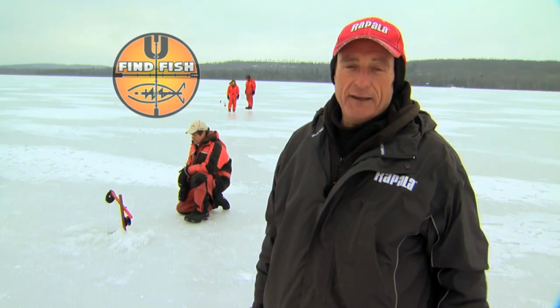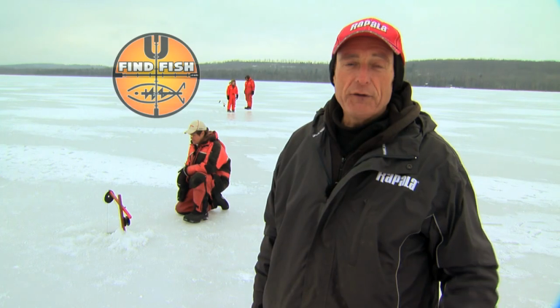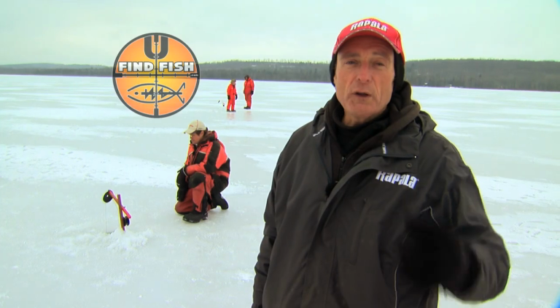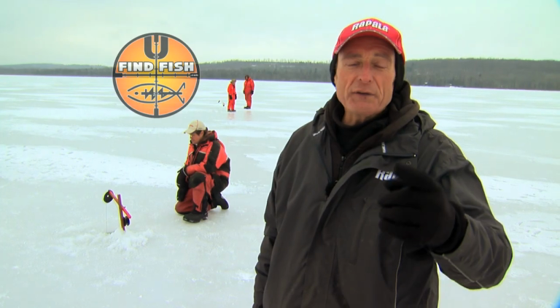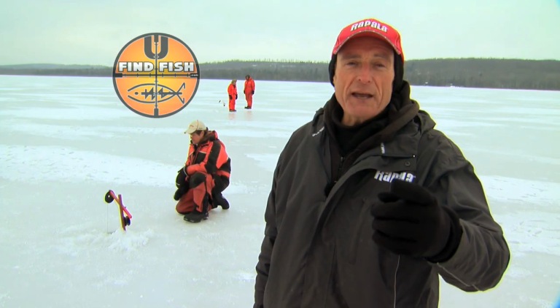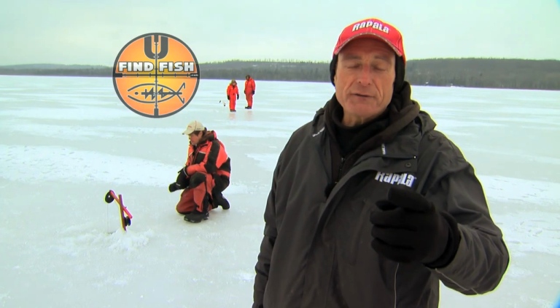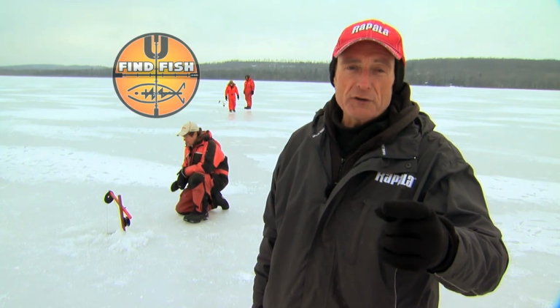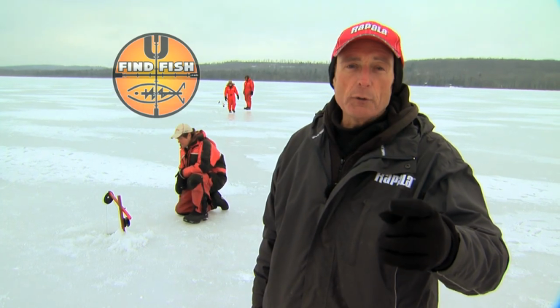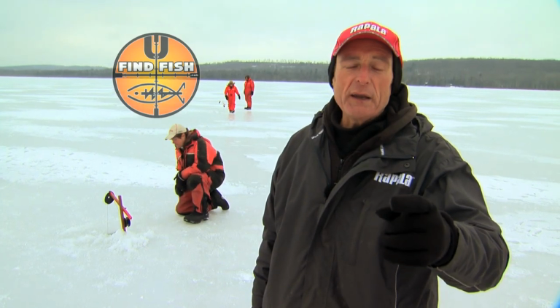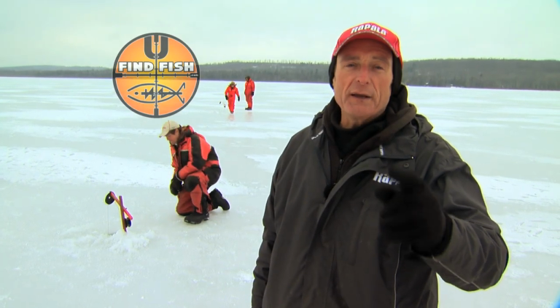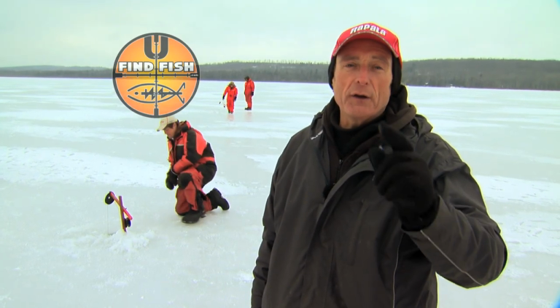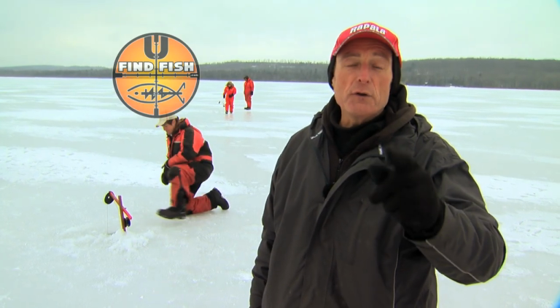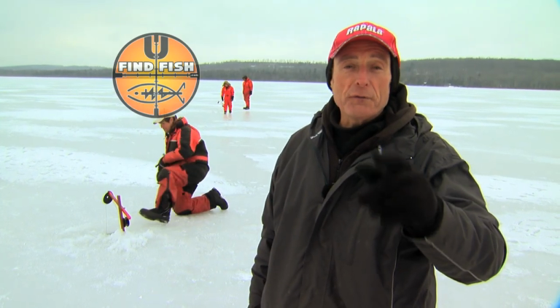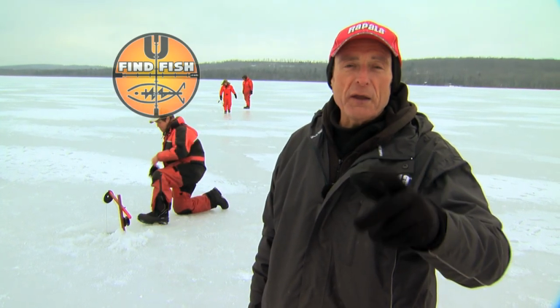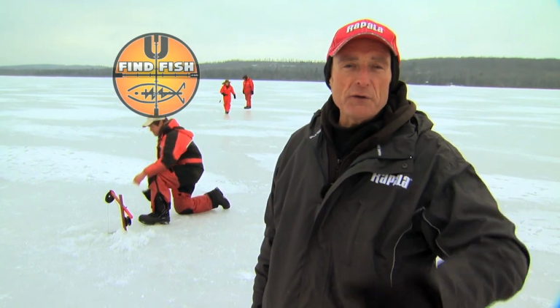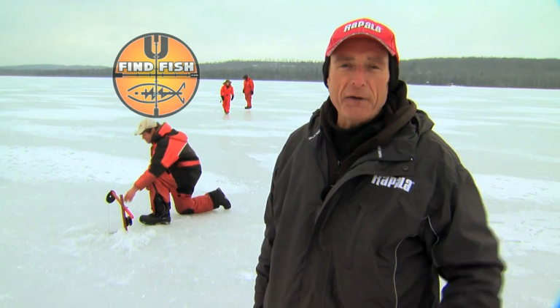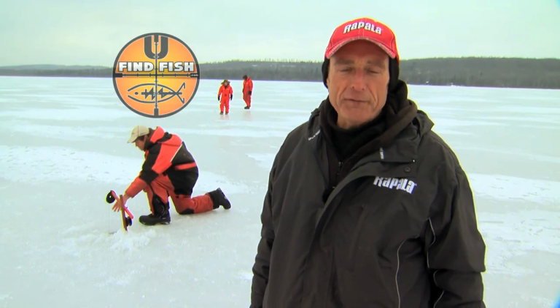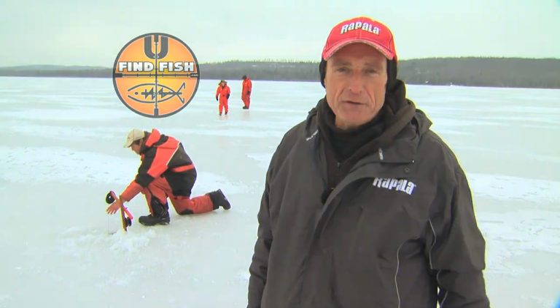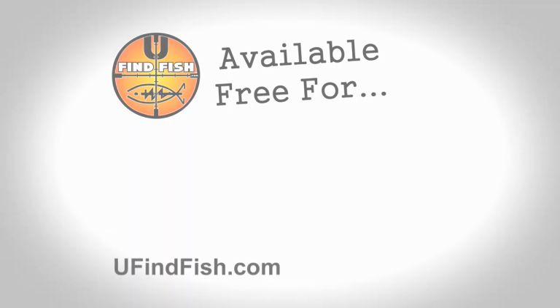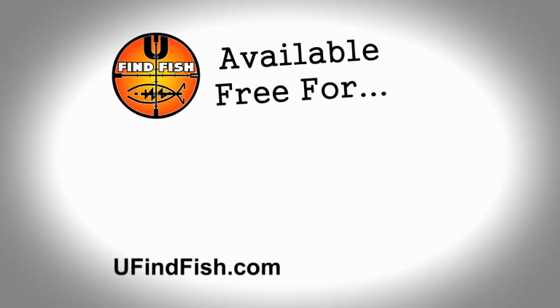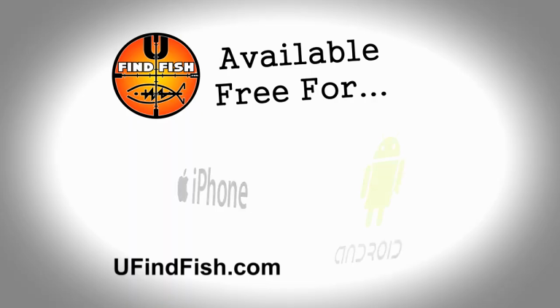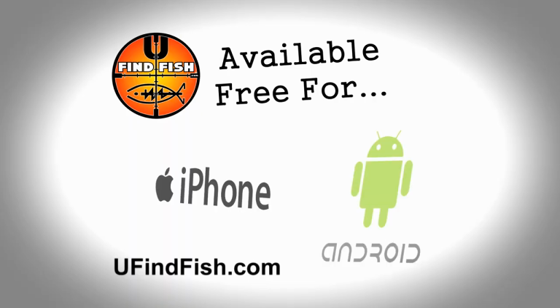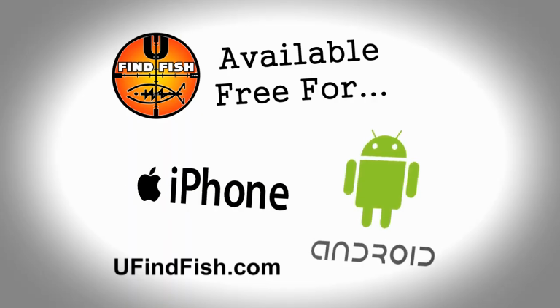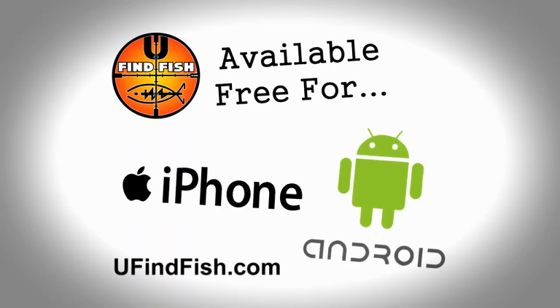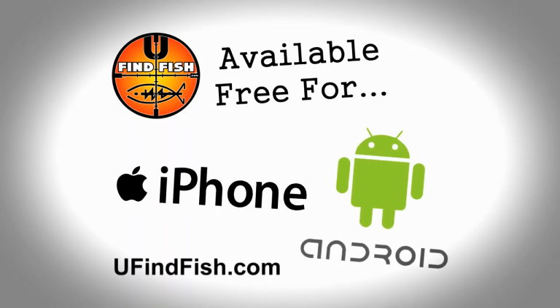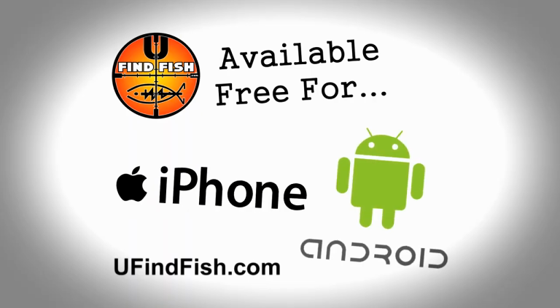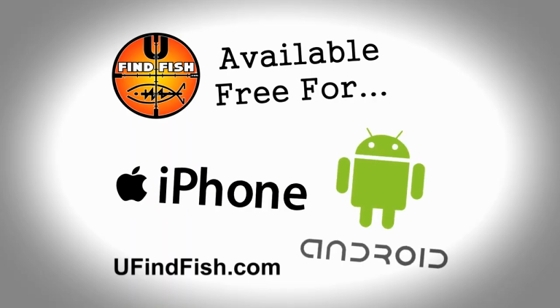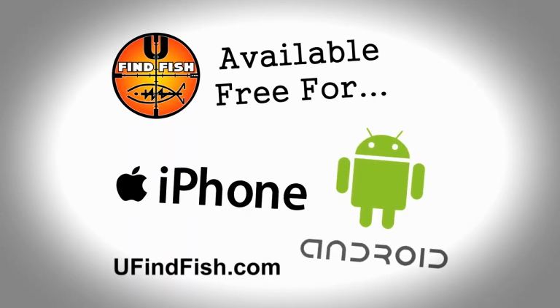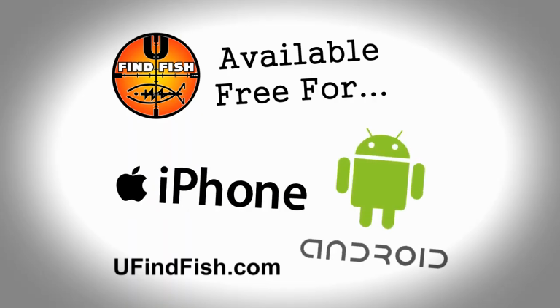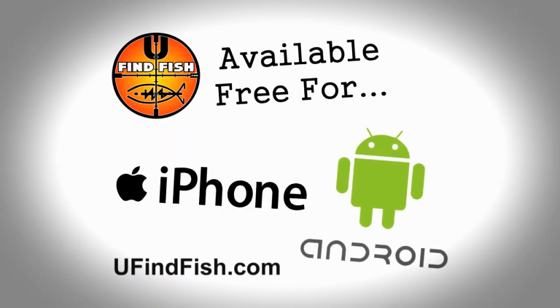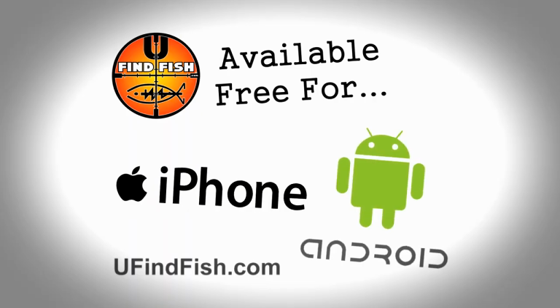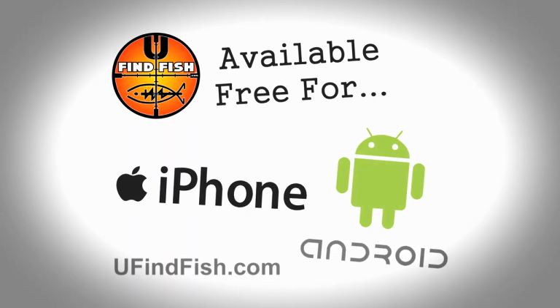If you love to ice fish, you'll want to get our new free You Find Fish app on iPhone and Android smartphones. We'll be right back.